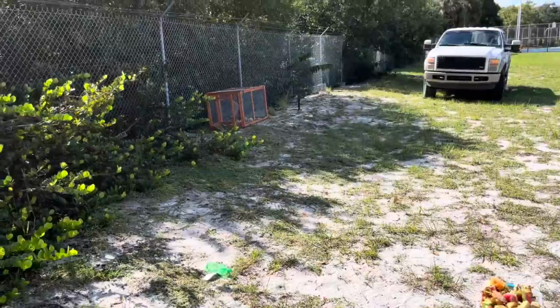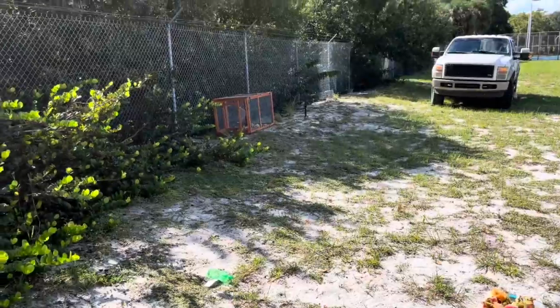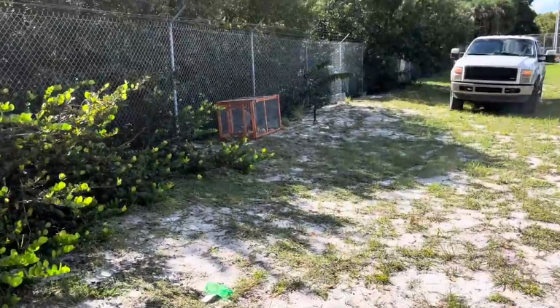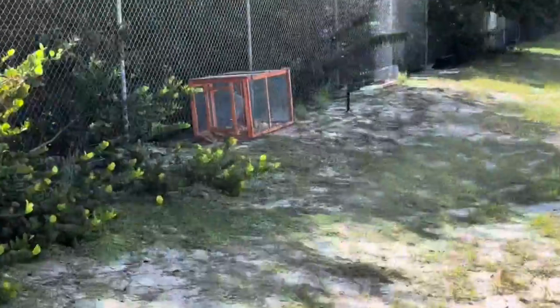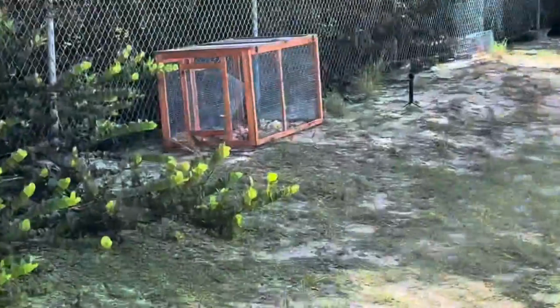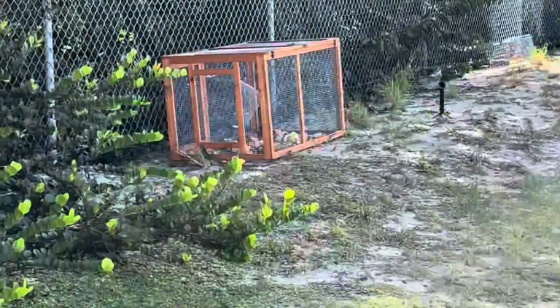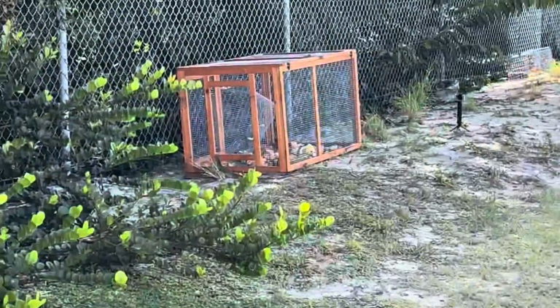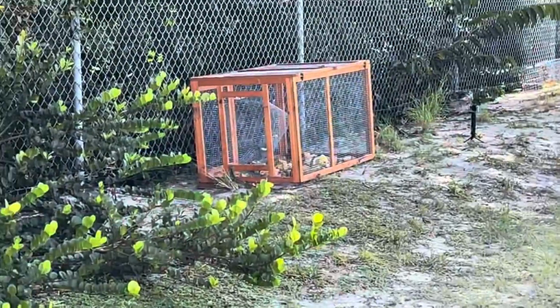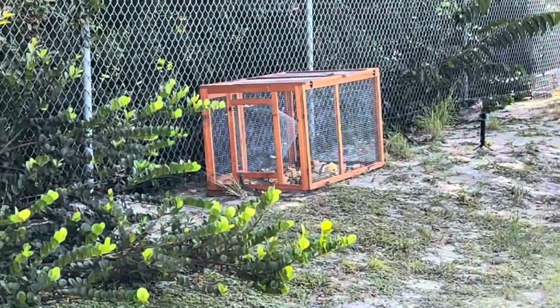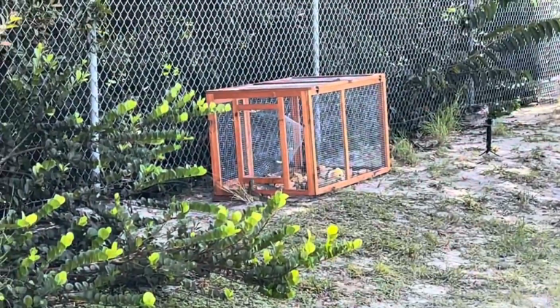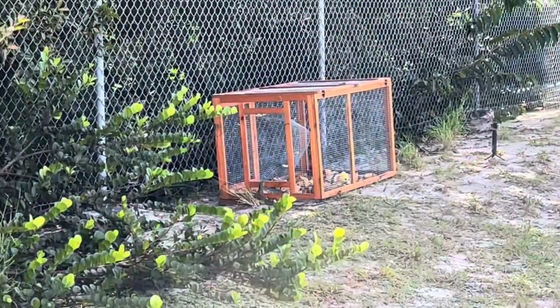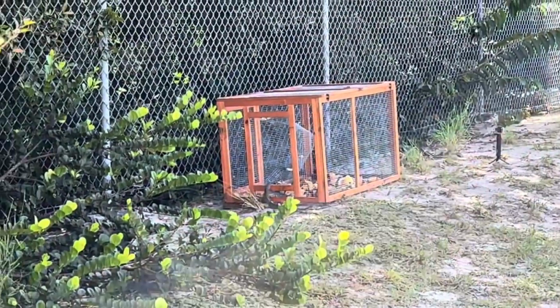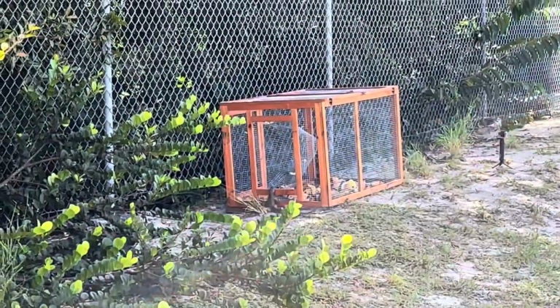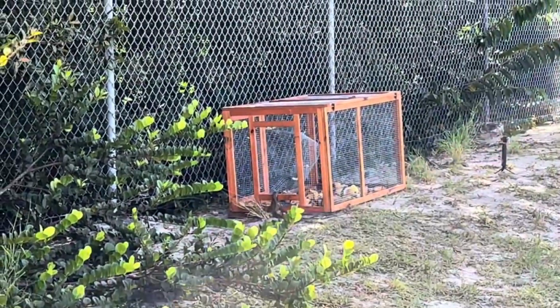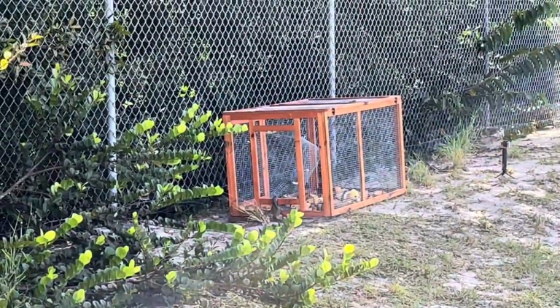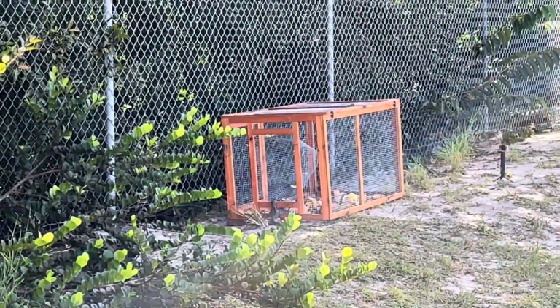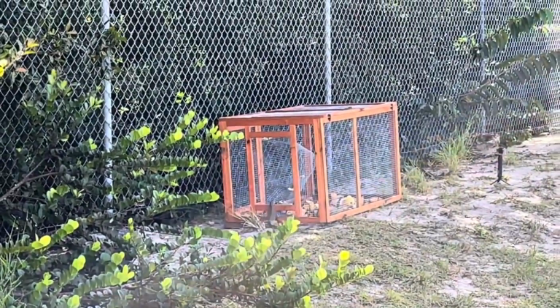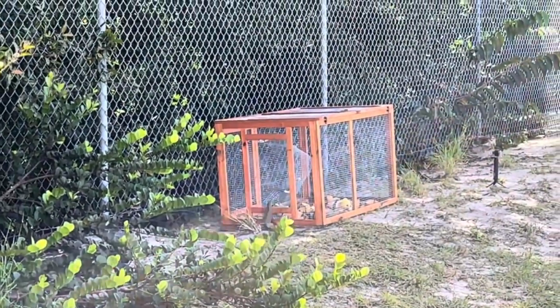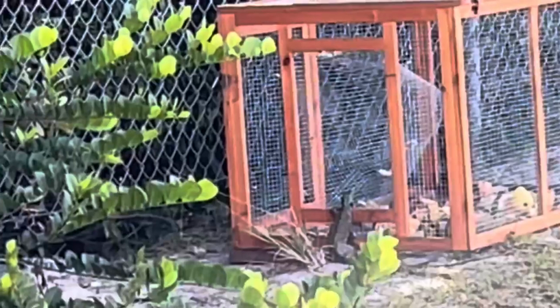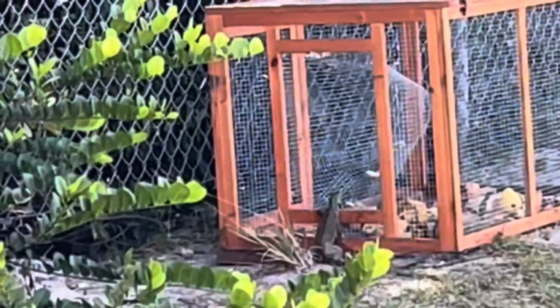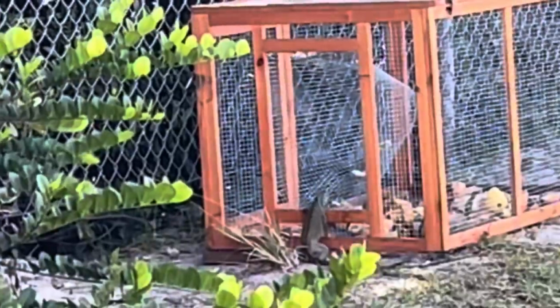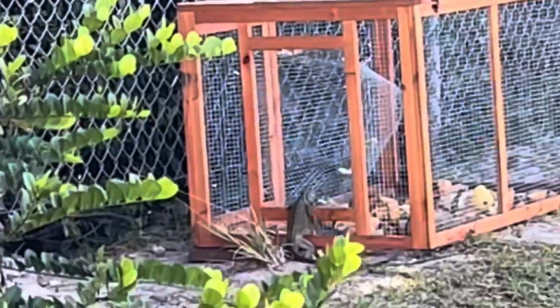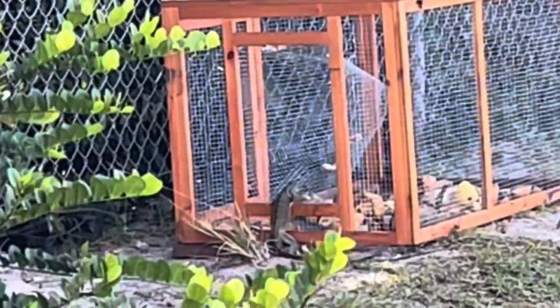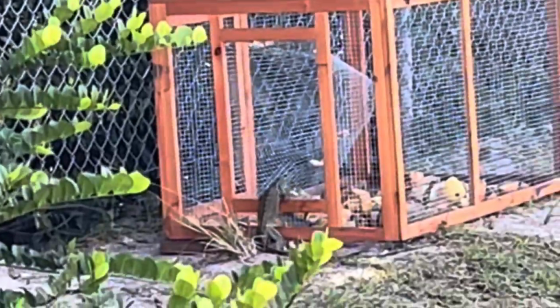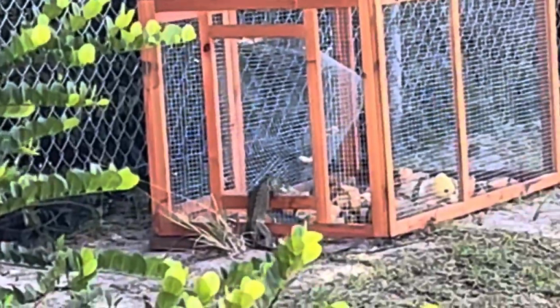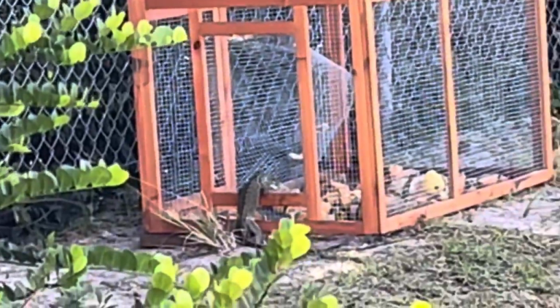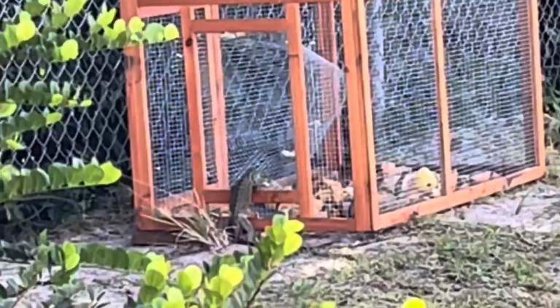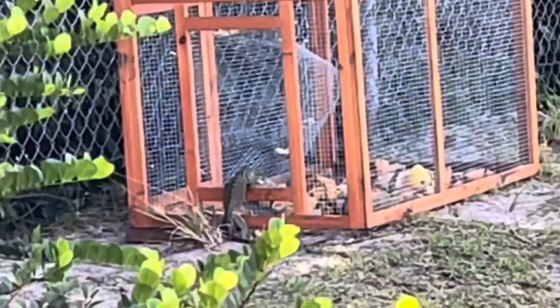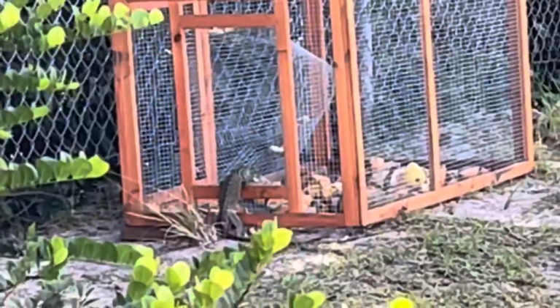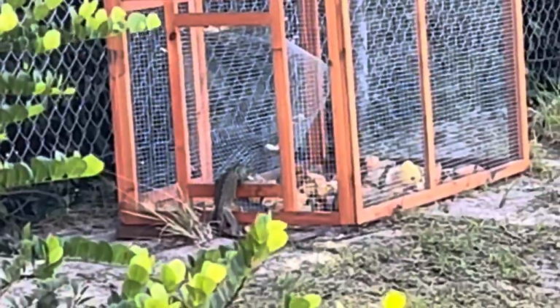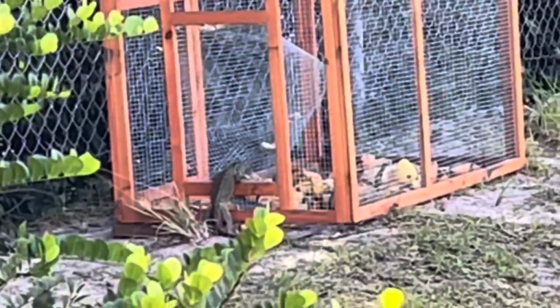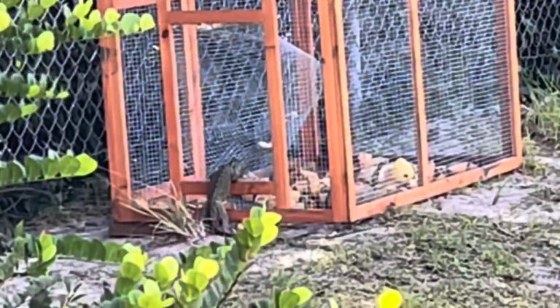We got an iguana trying to go in the trap. Oh wait, he might just walk right in. Let's just walk right in. Alright, let him listen to this.